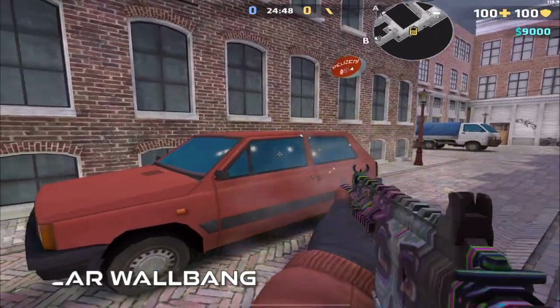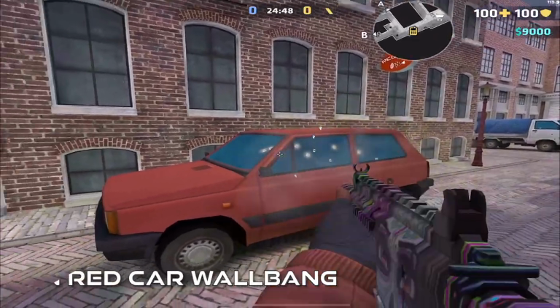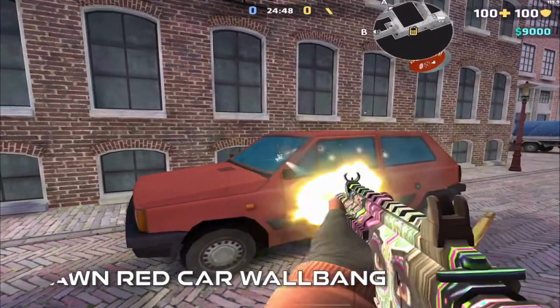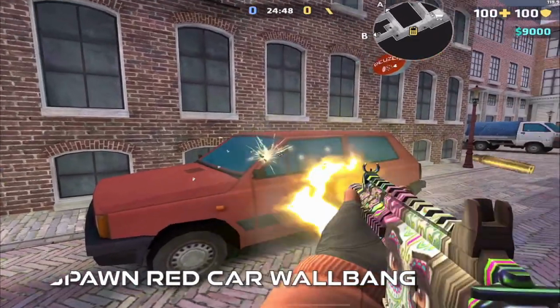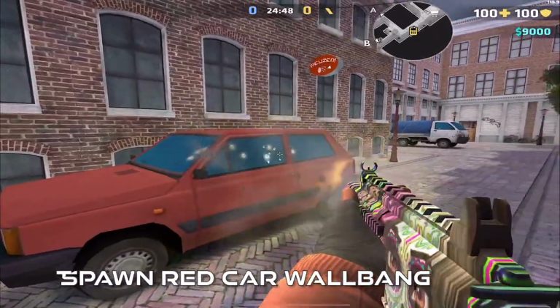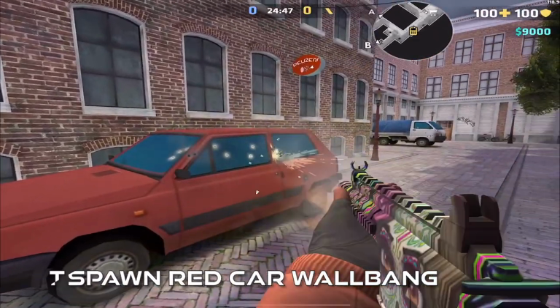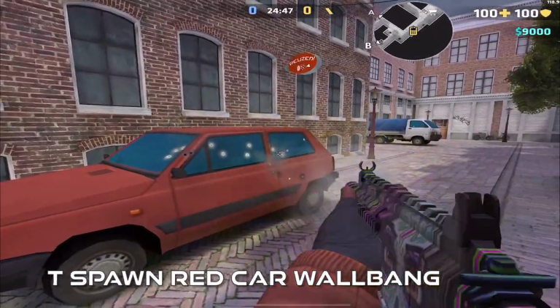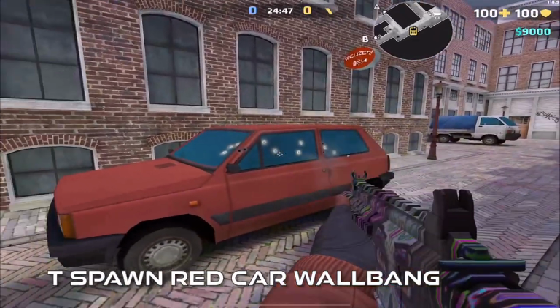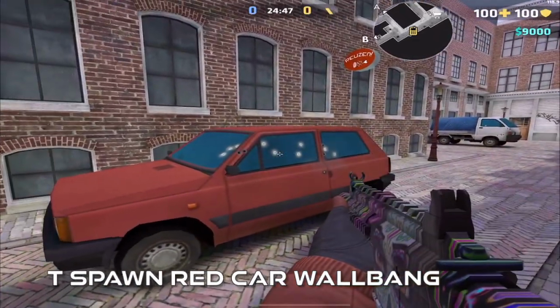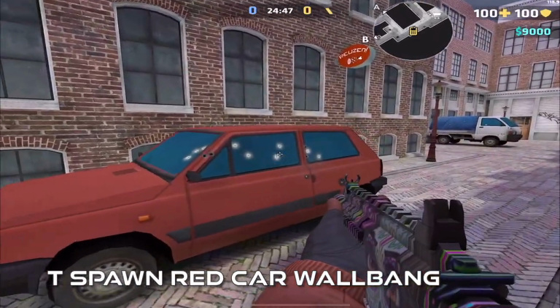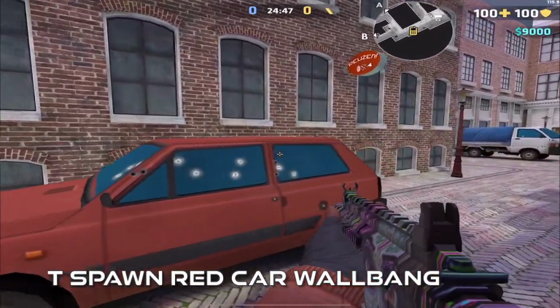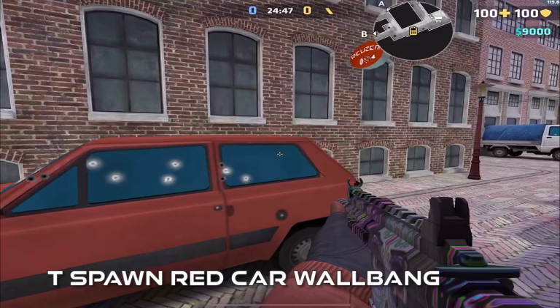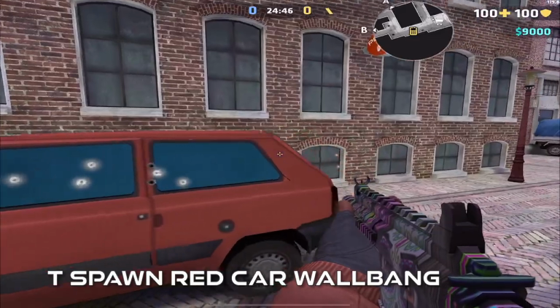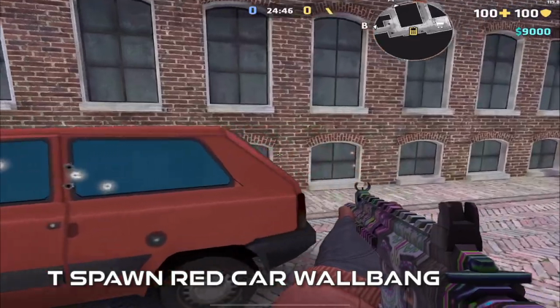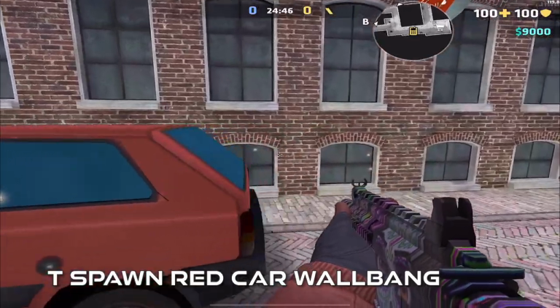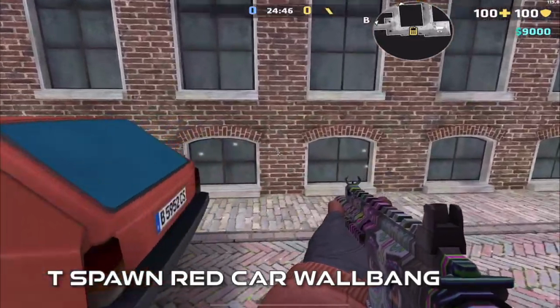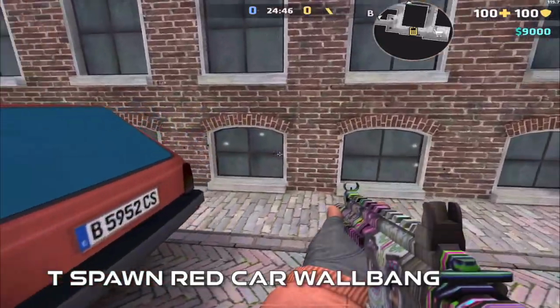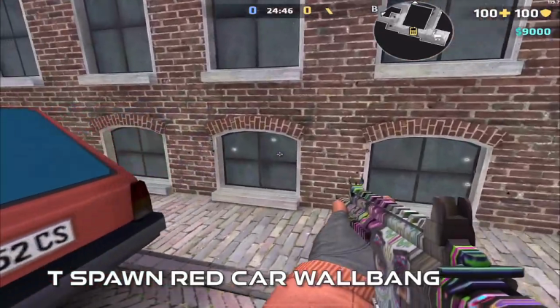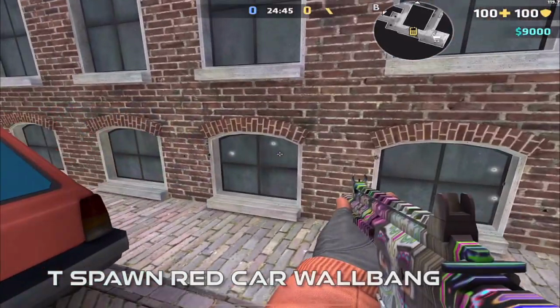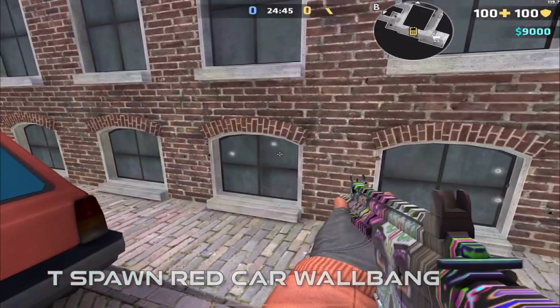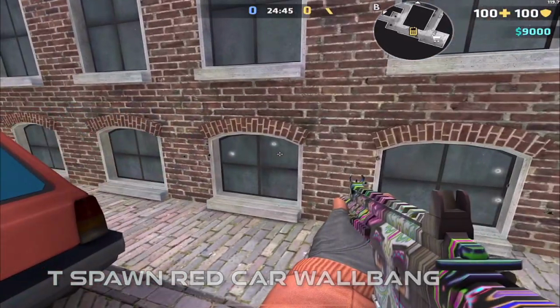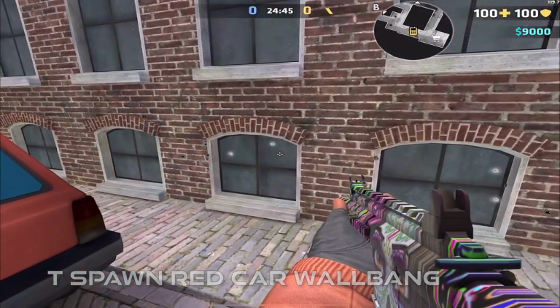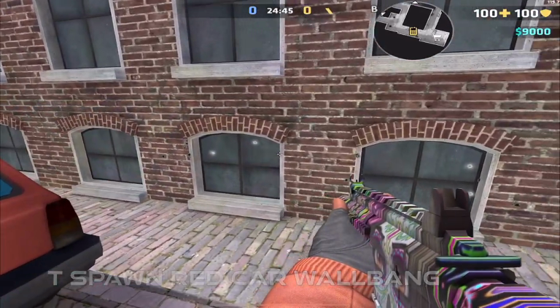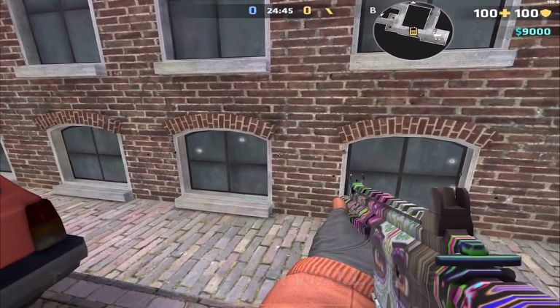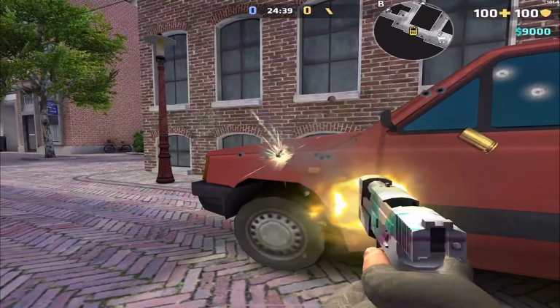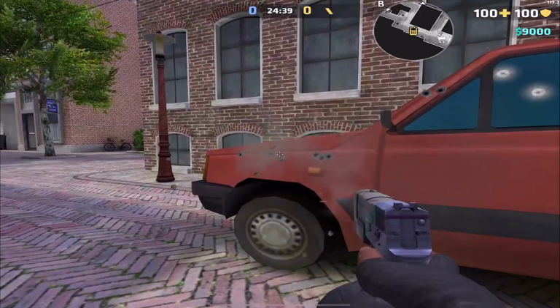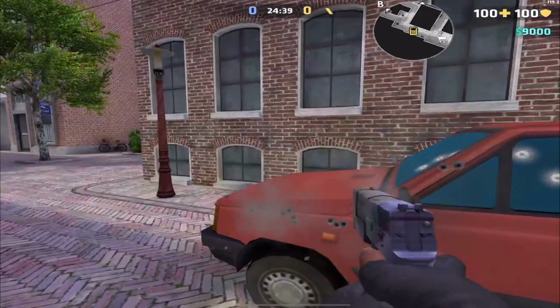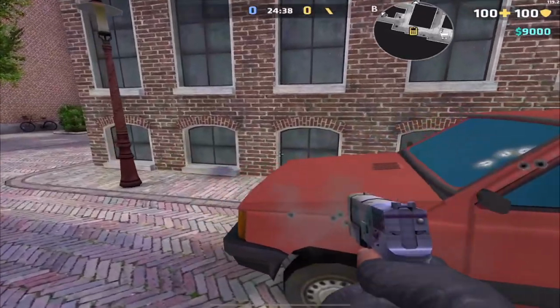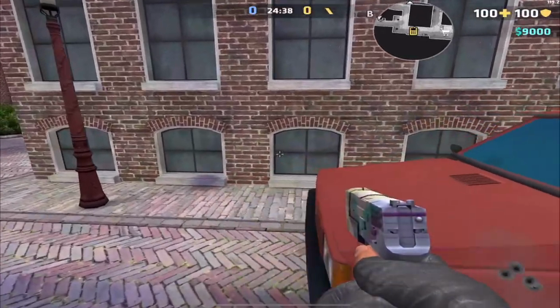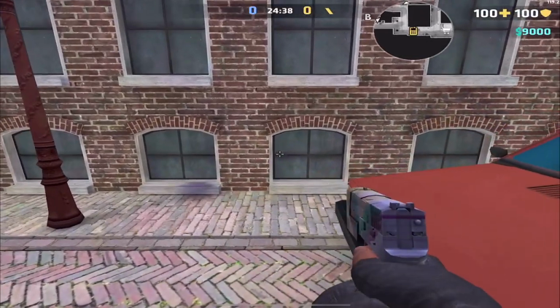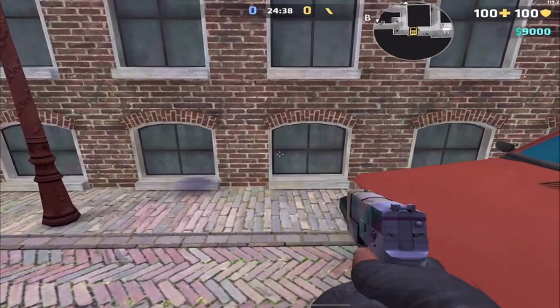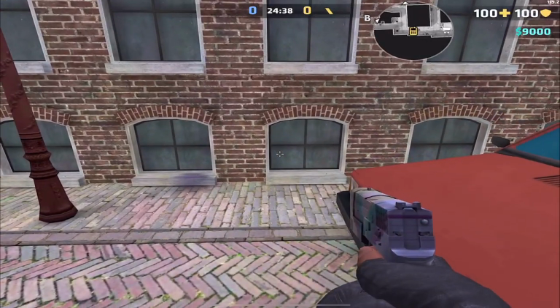The red car in T spawn is wall-bangable with only the wall-bangable weapons.